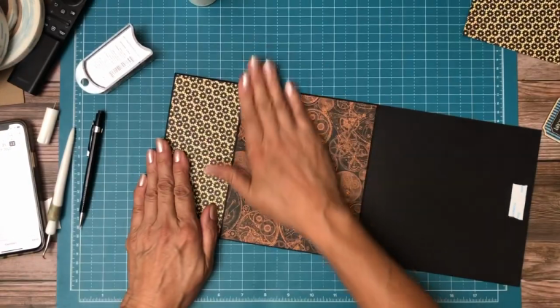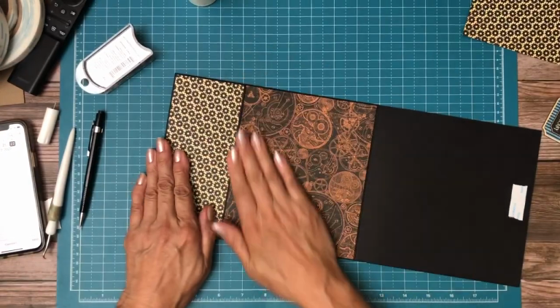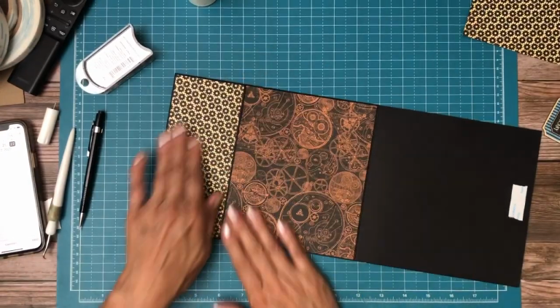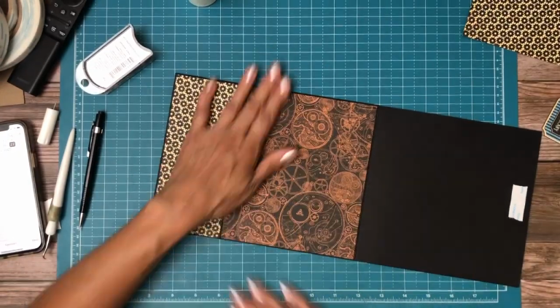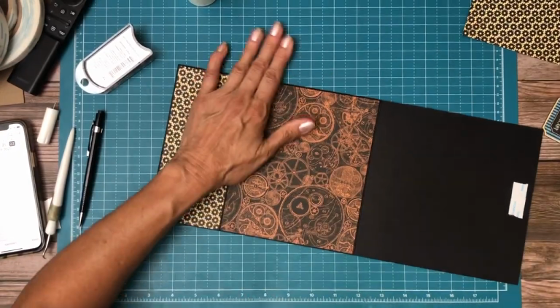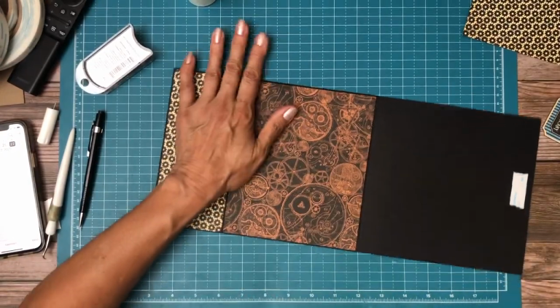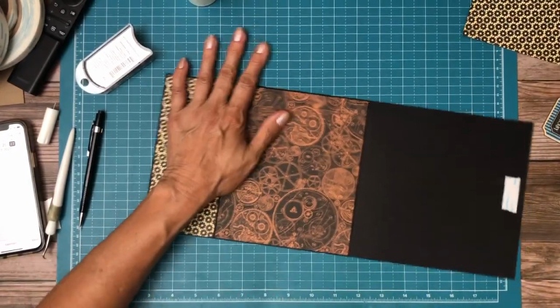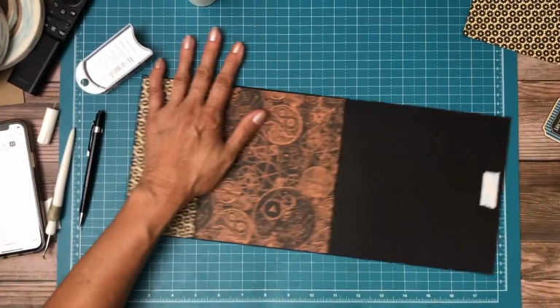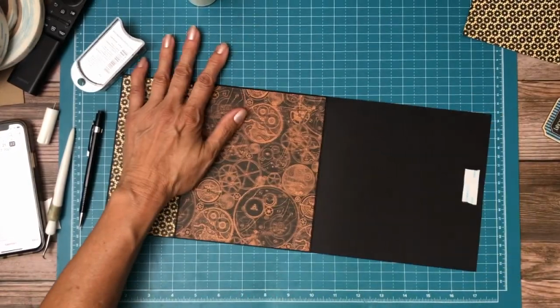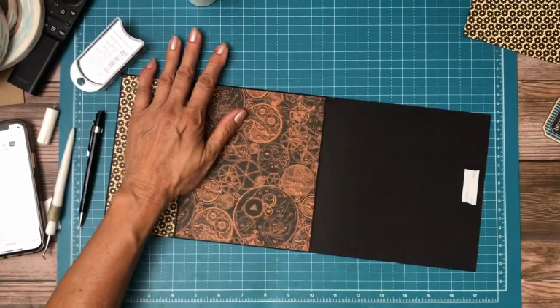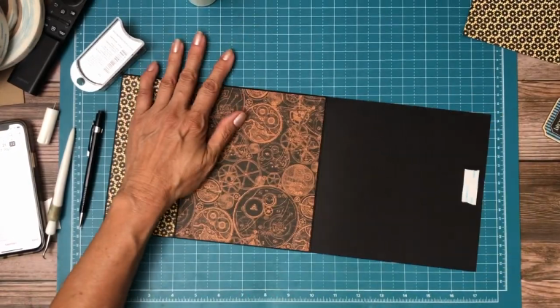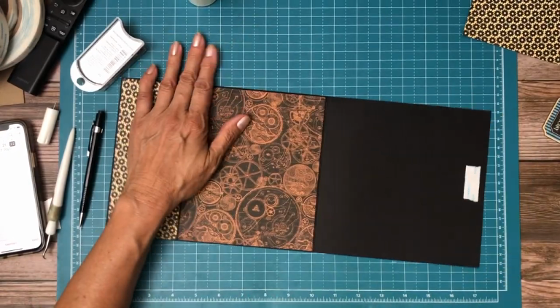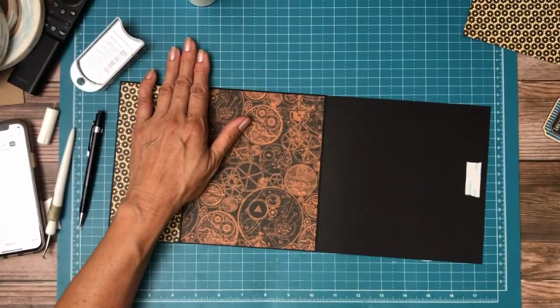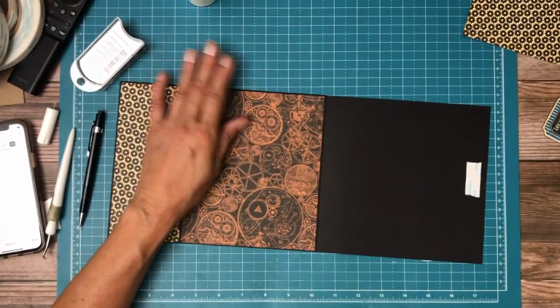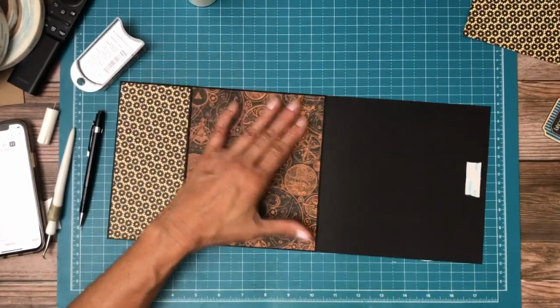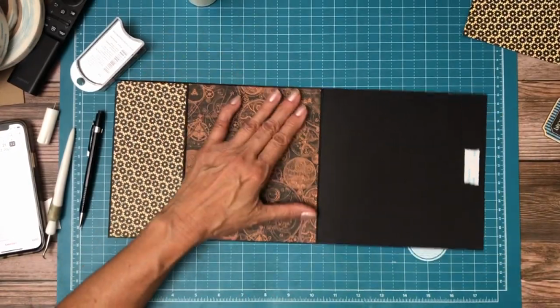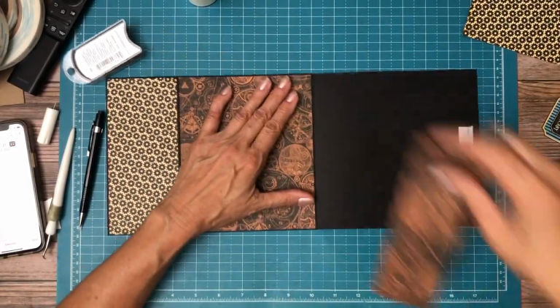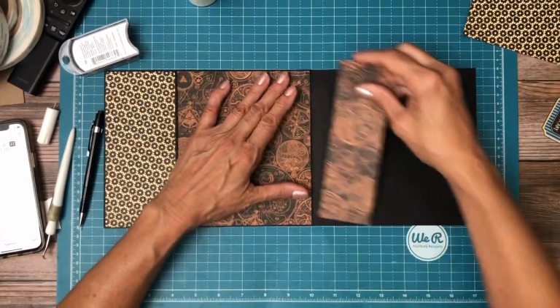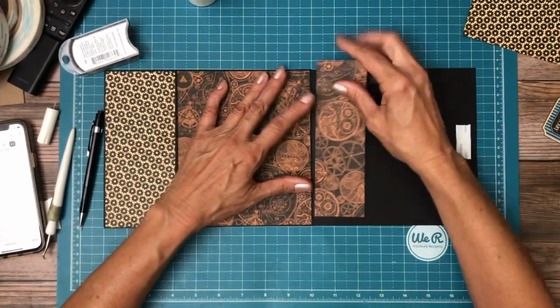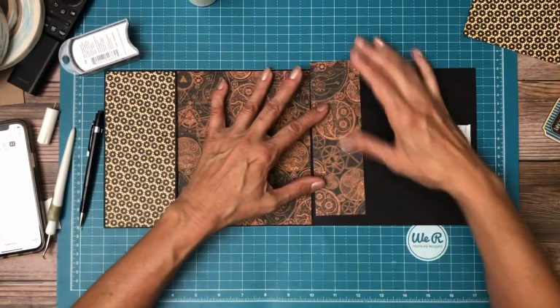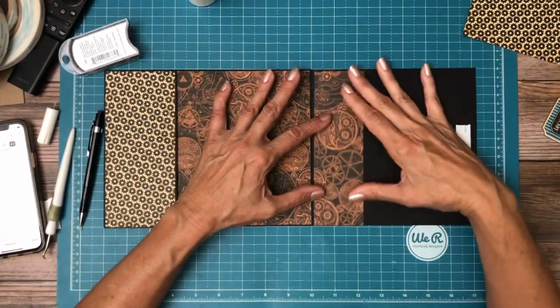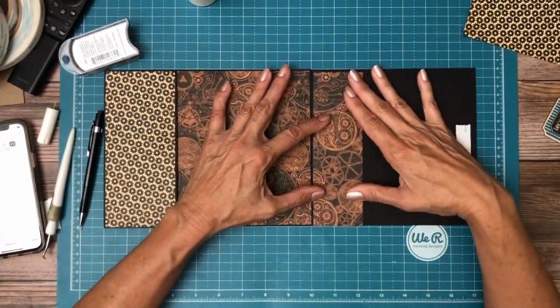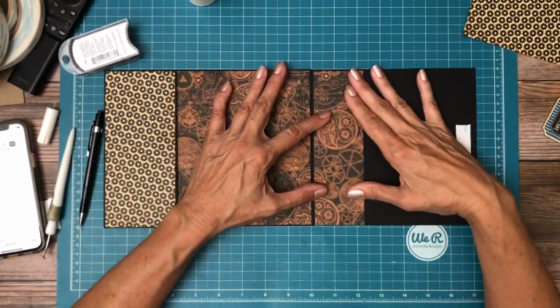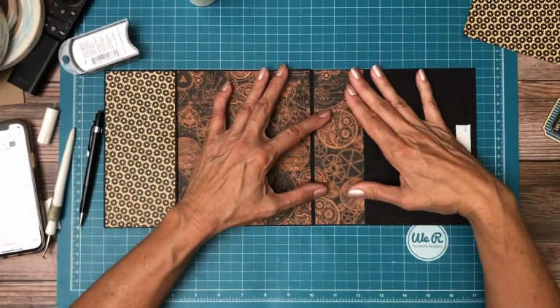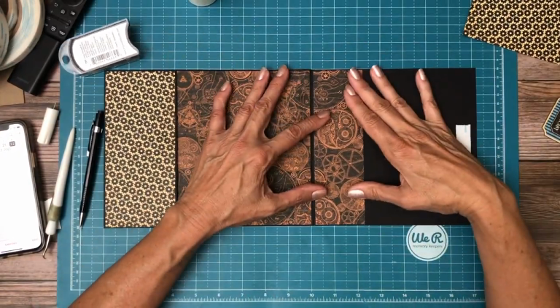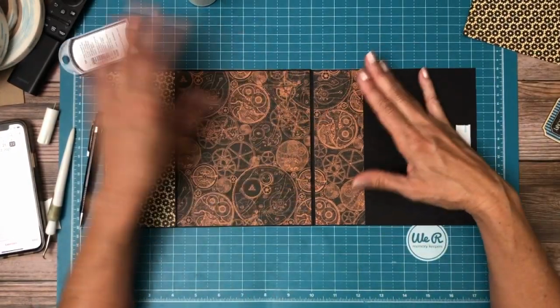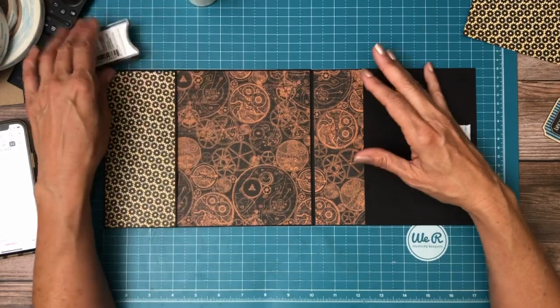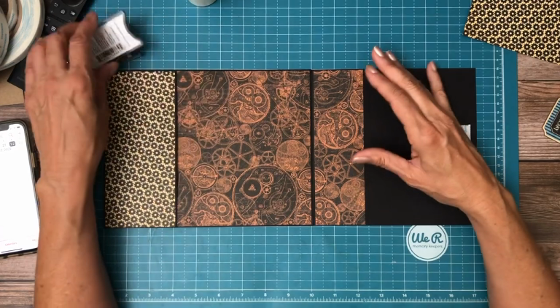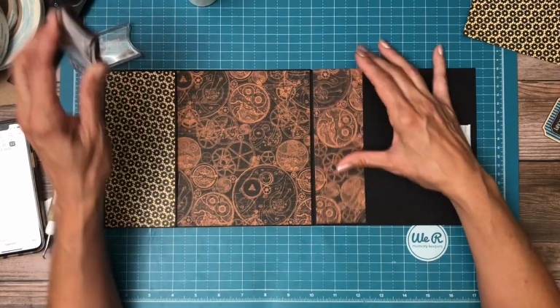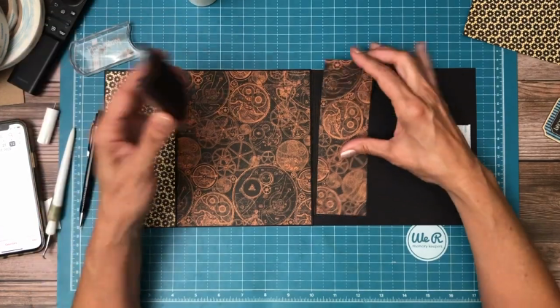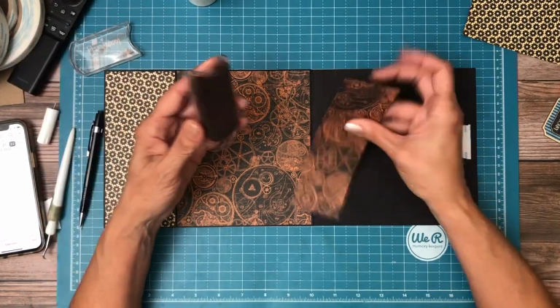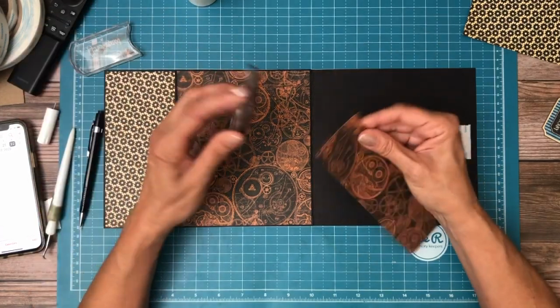The strip that we cut off is going to get laid down right here after I ink it.